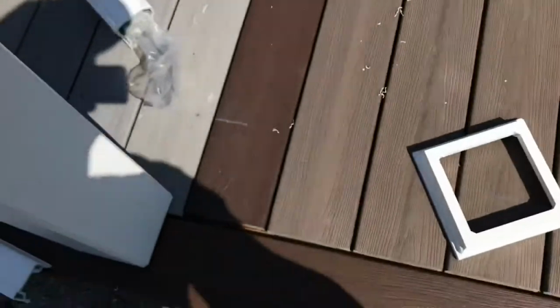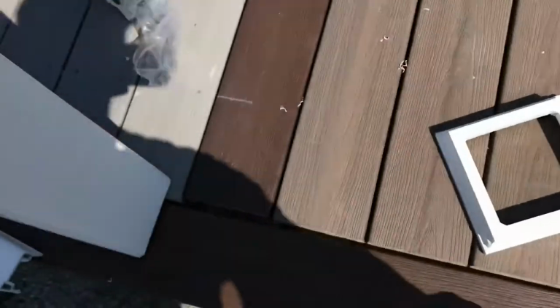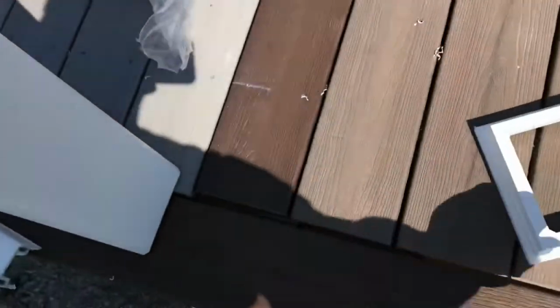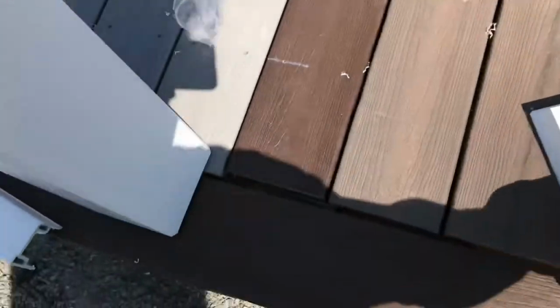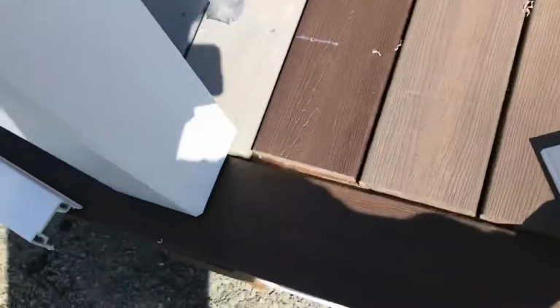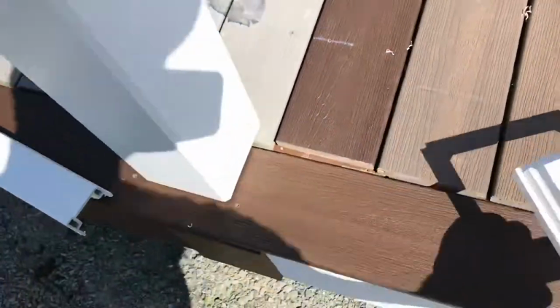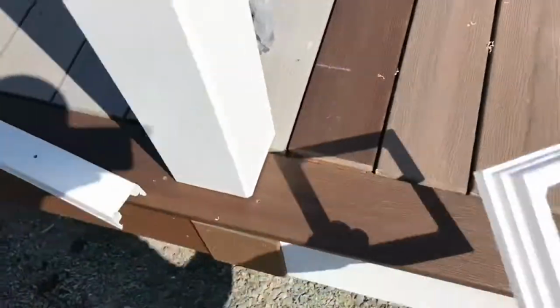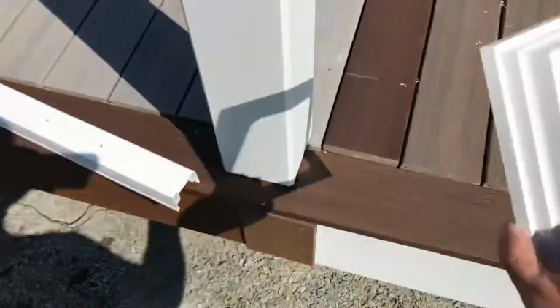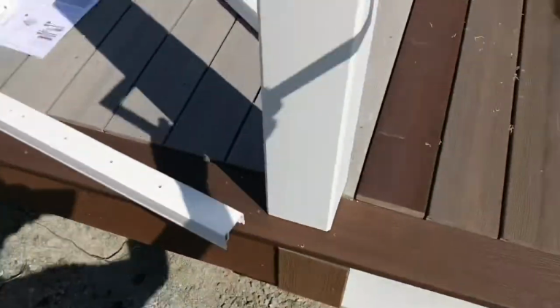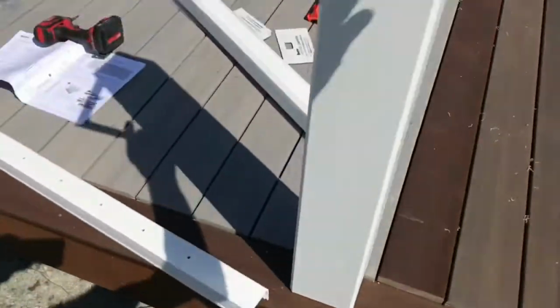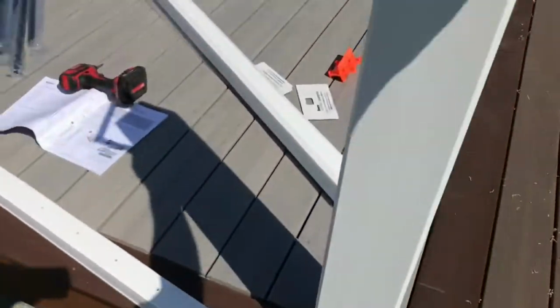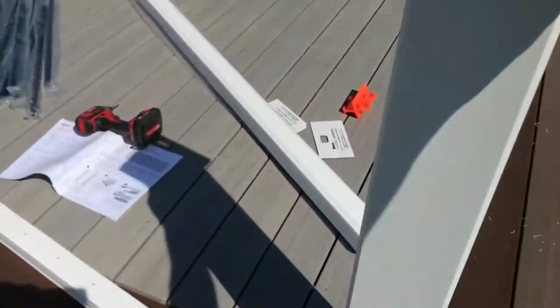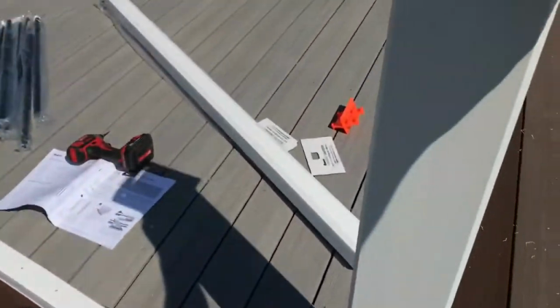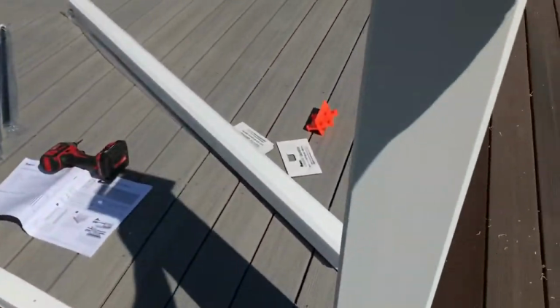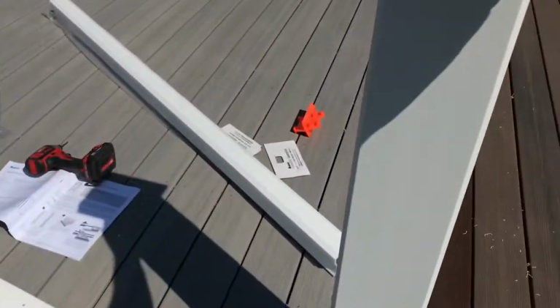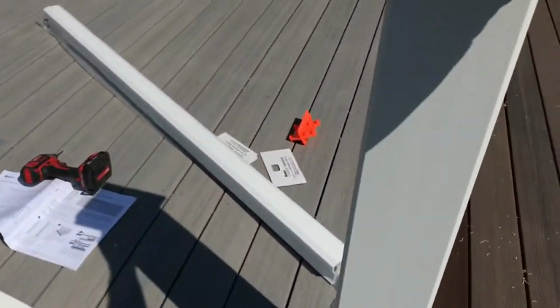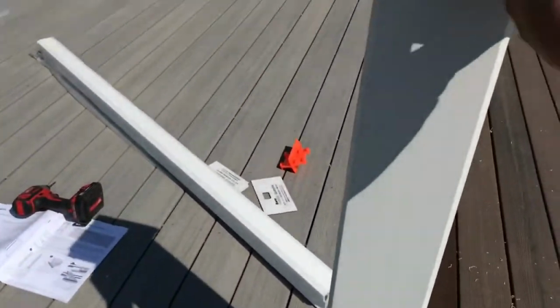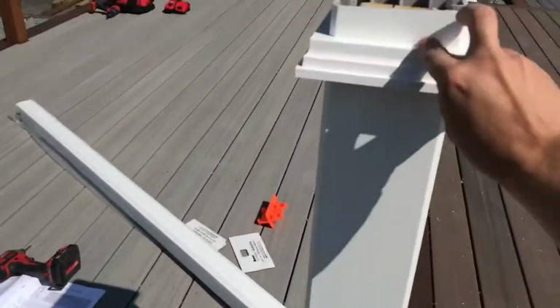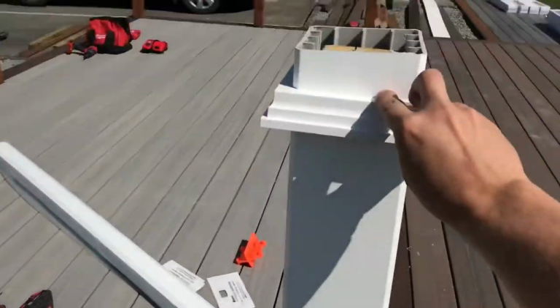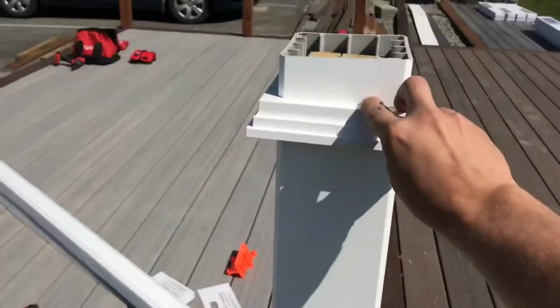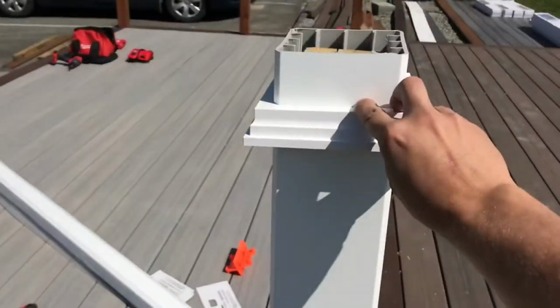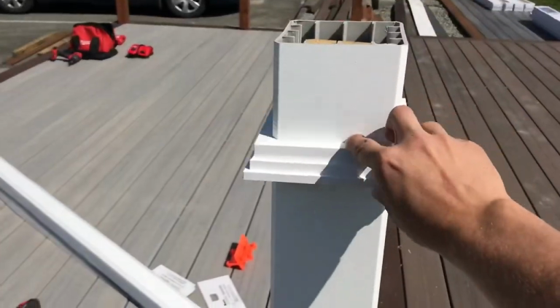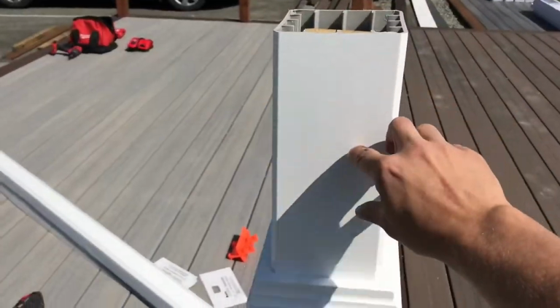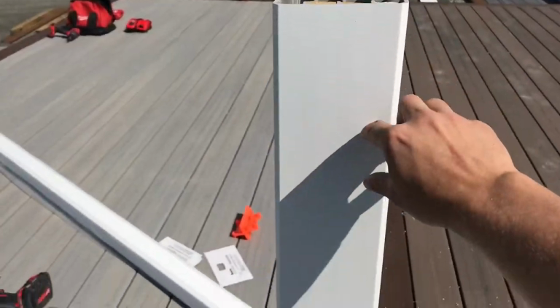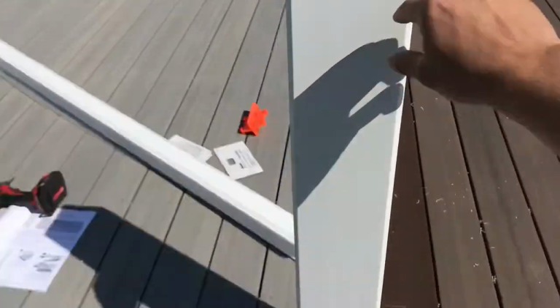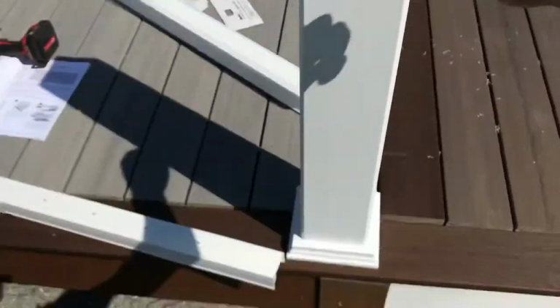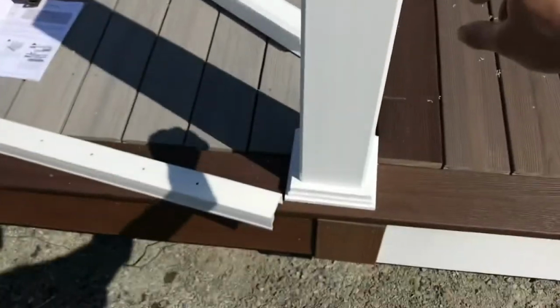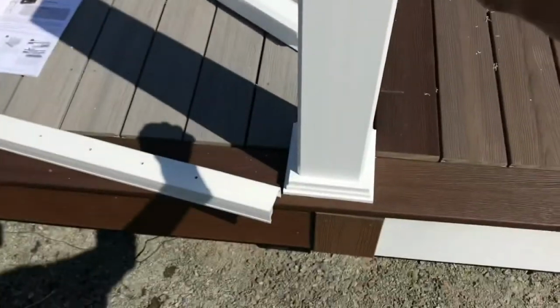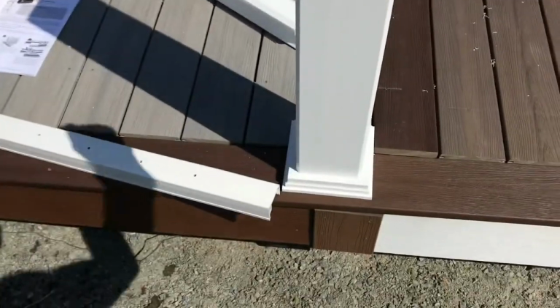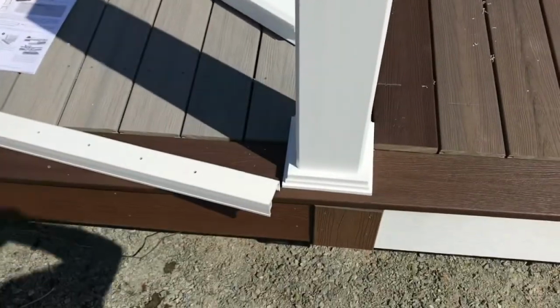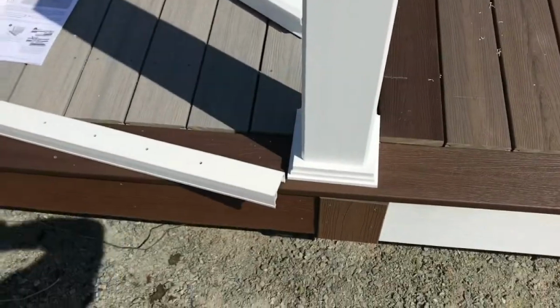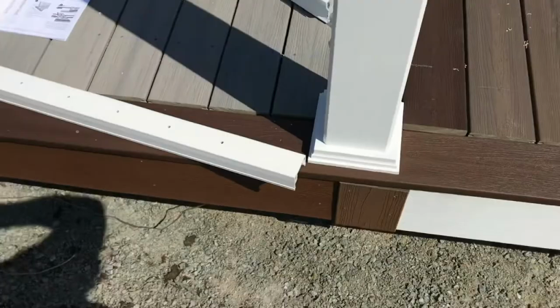Step 2: get your skirt and slide it down.